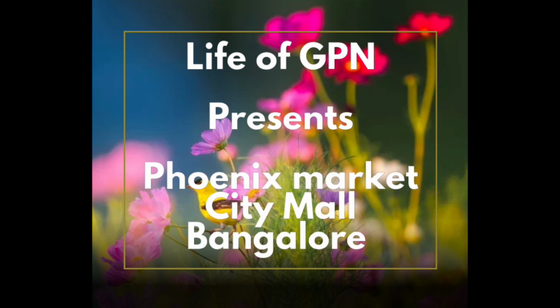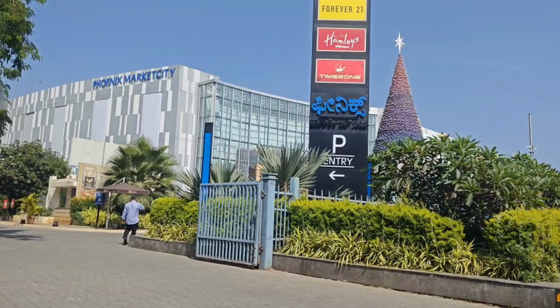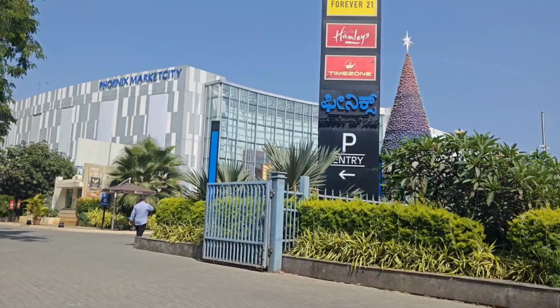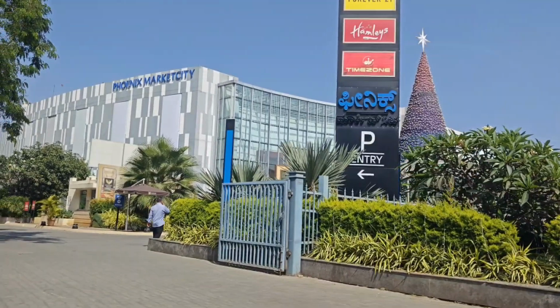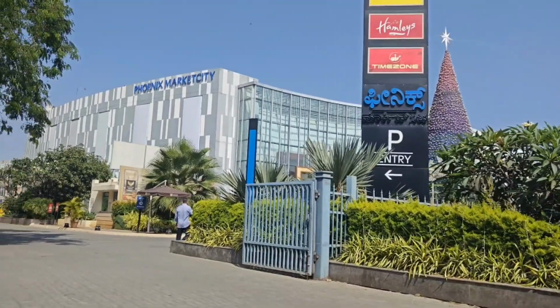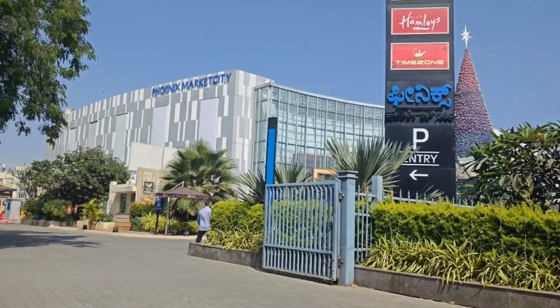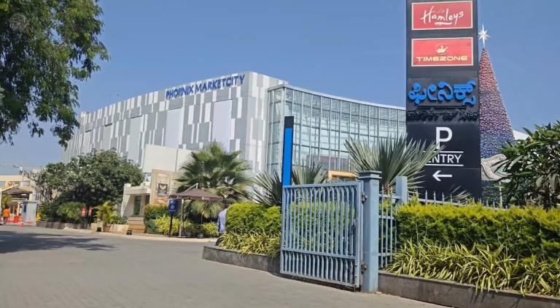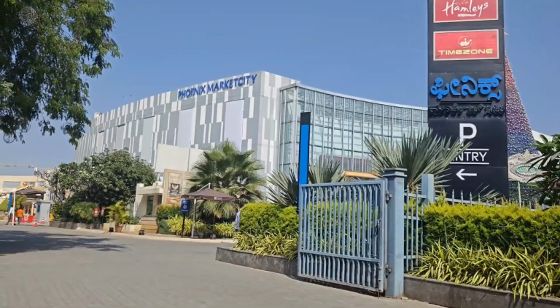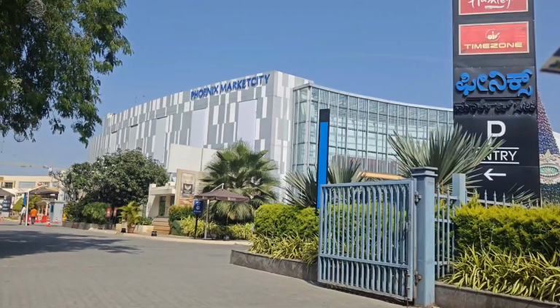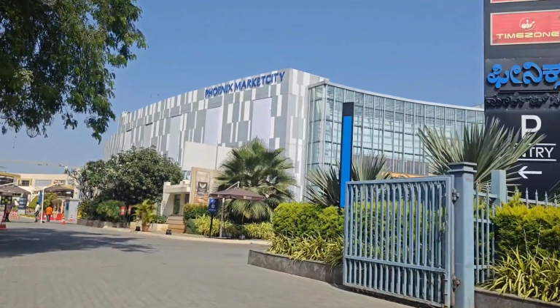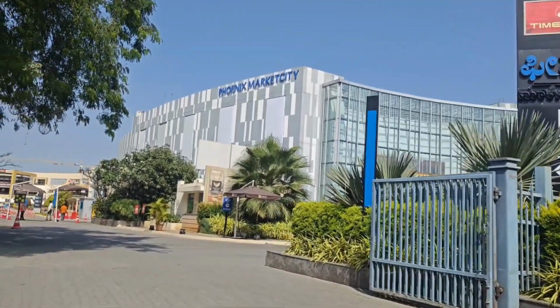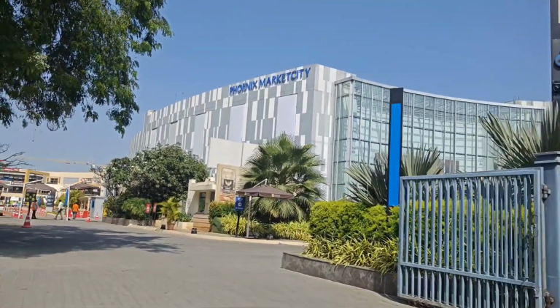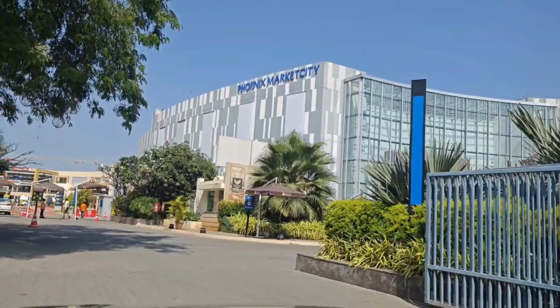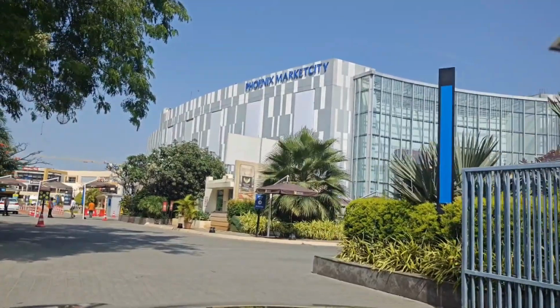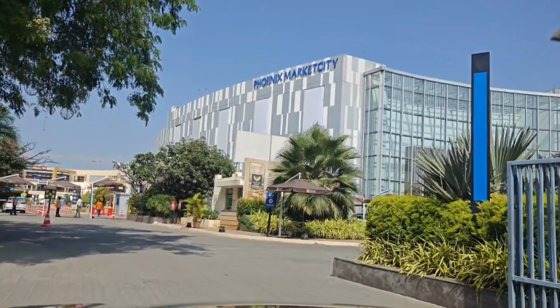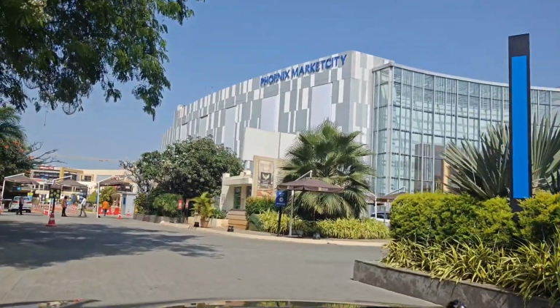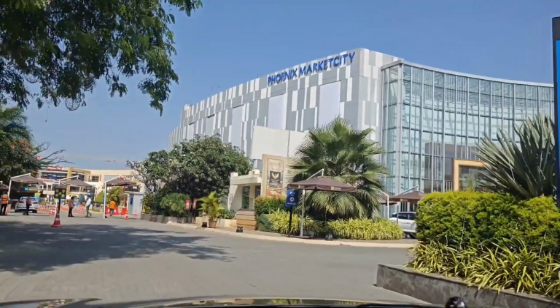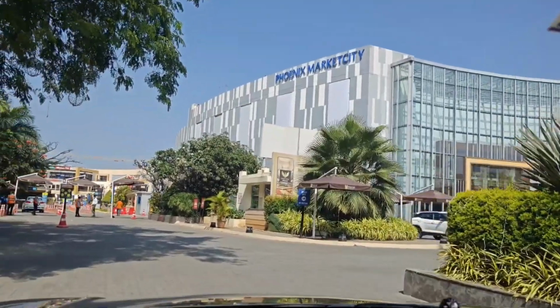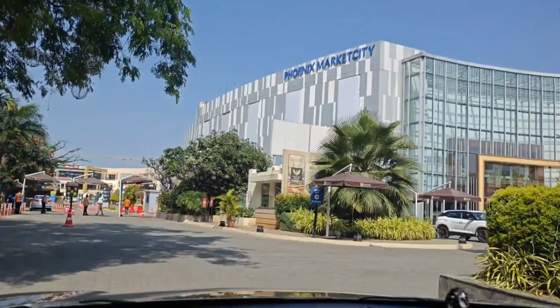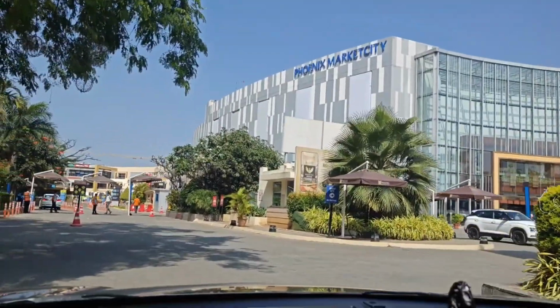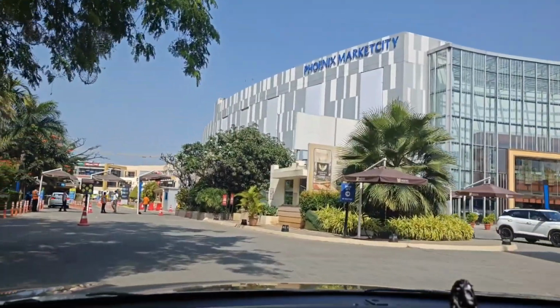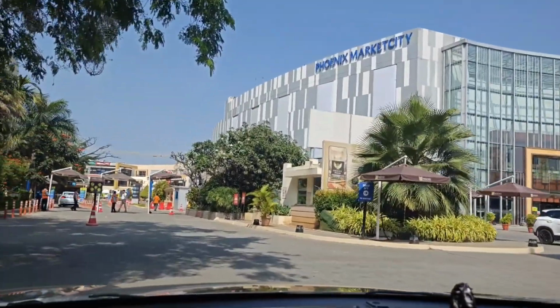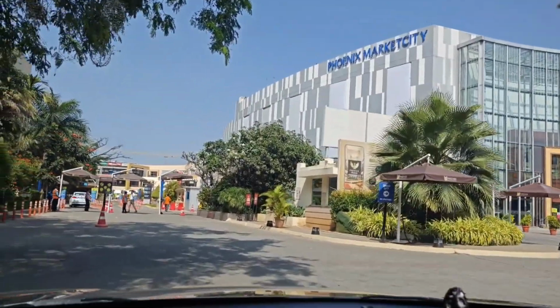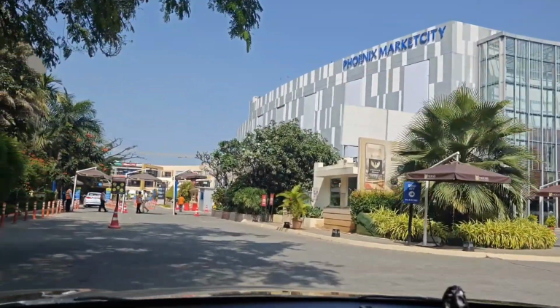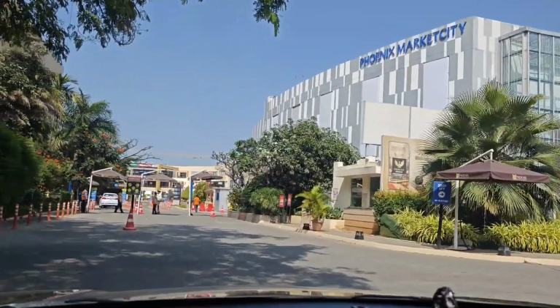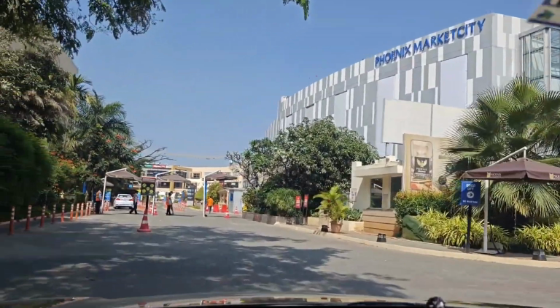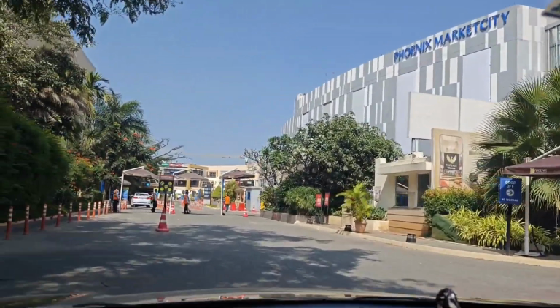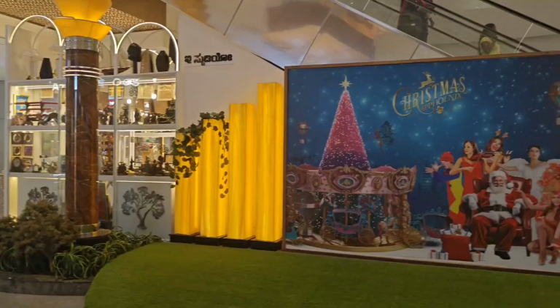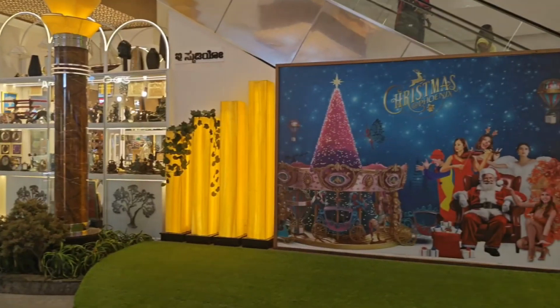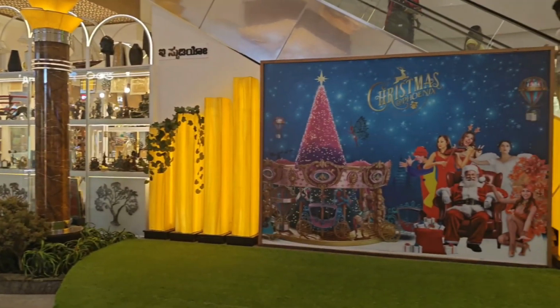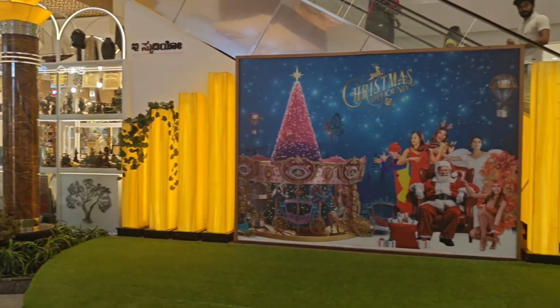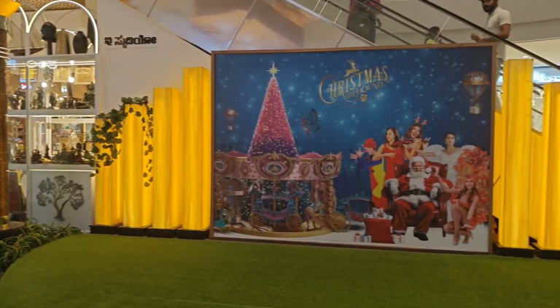Hi all, welcome back to our channel, Life of GPN. Let's see a super exciting shopping video.